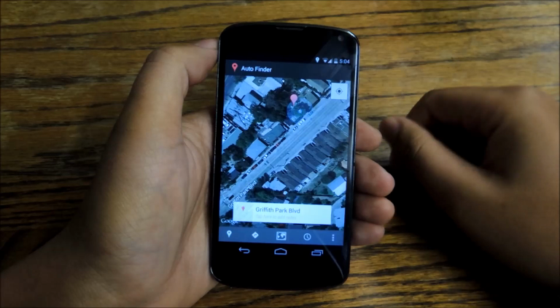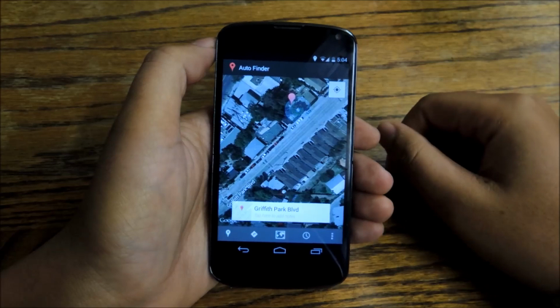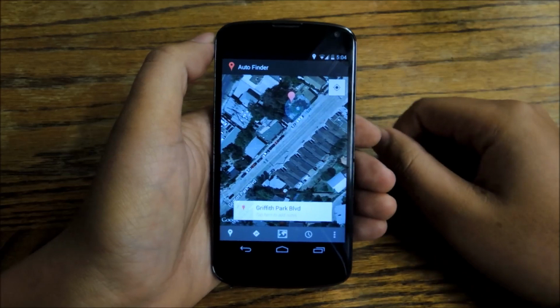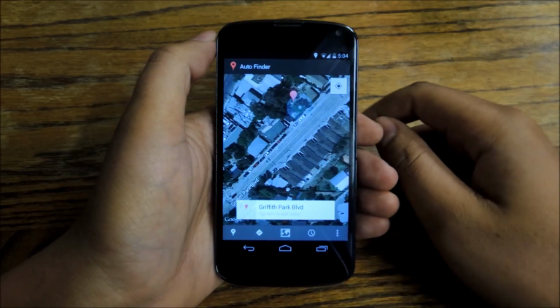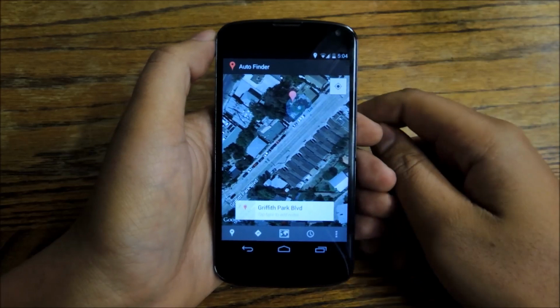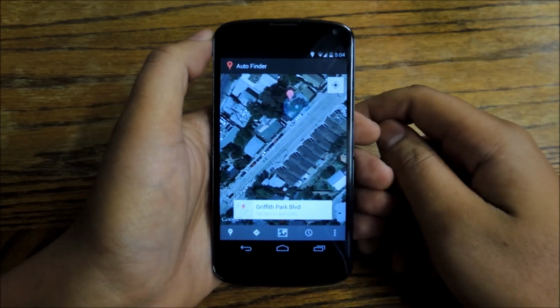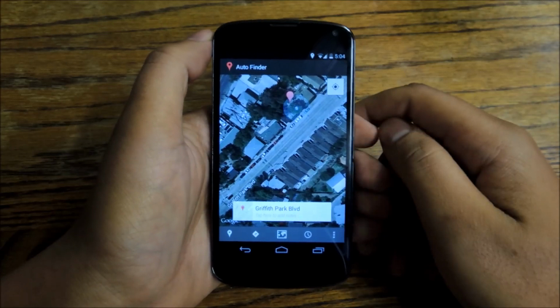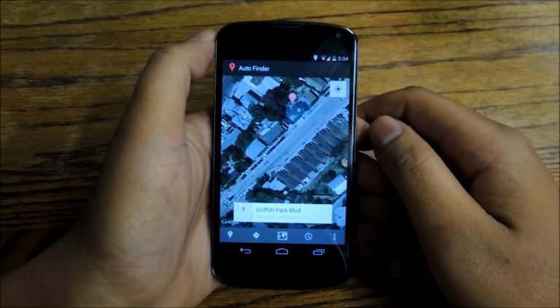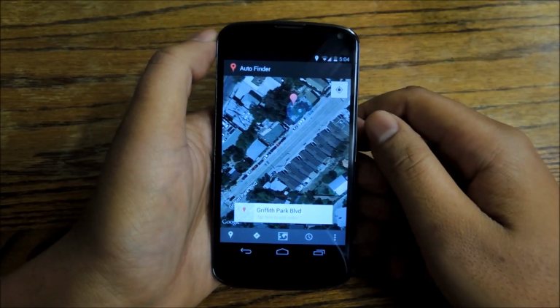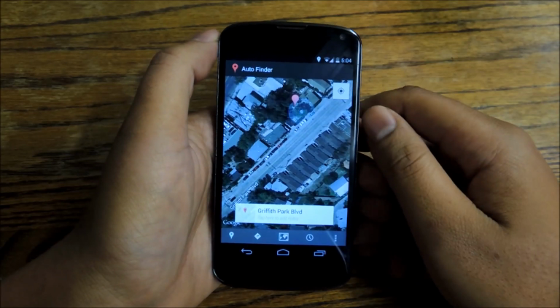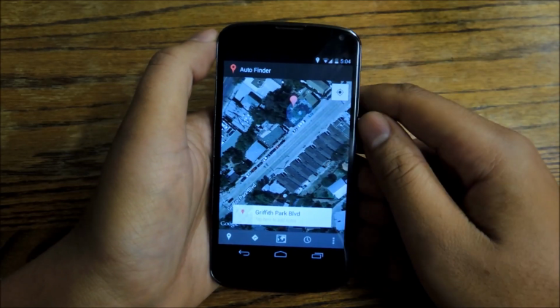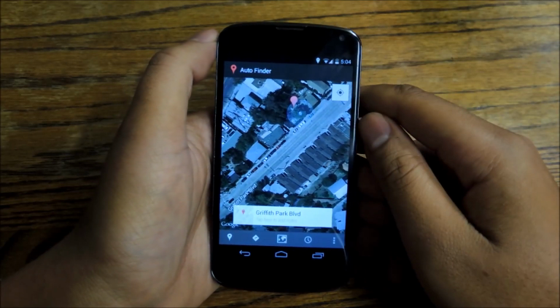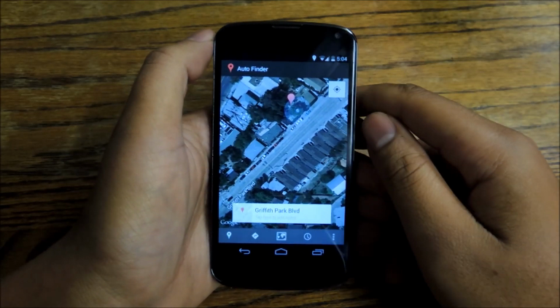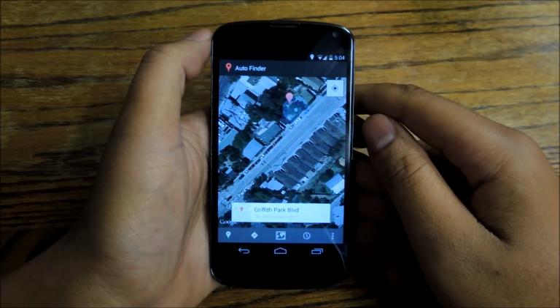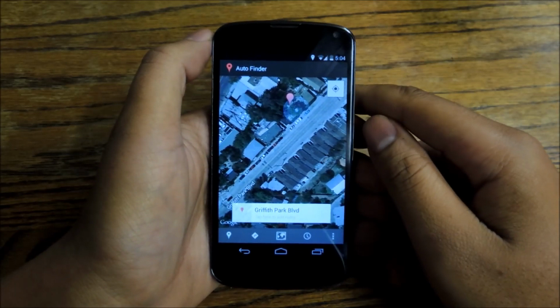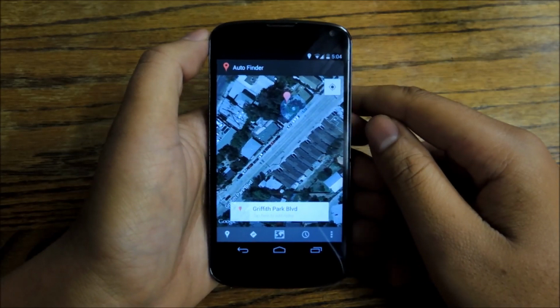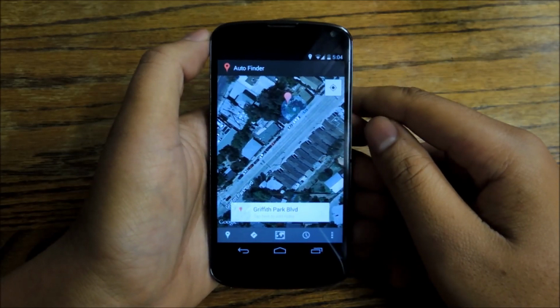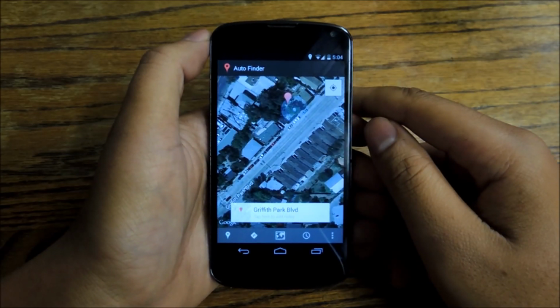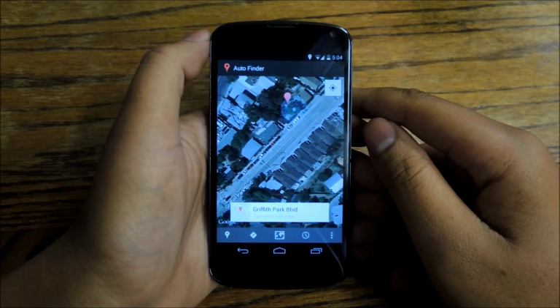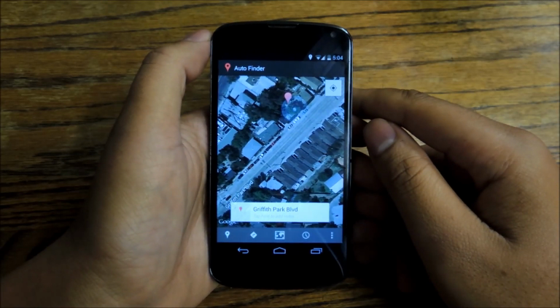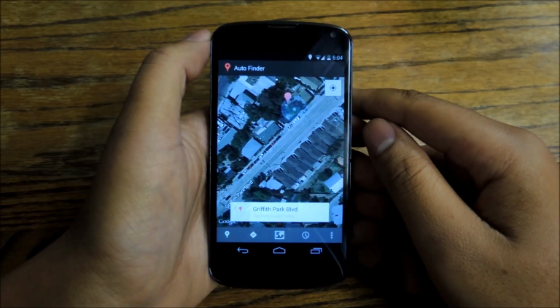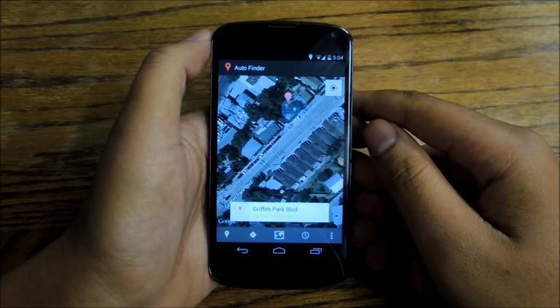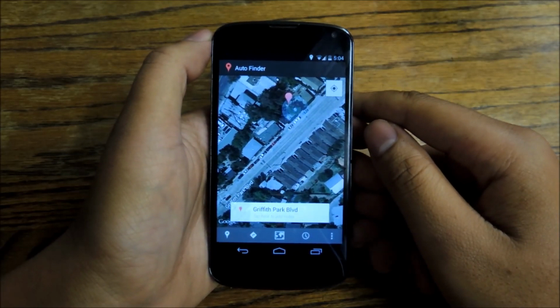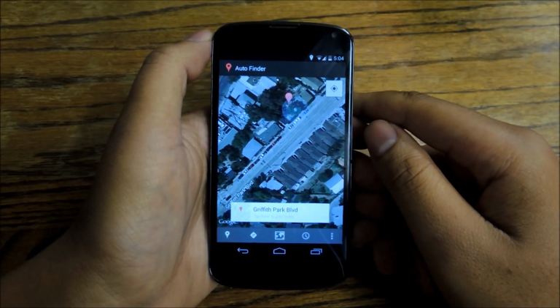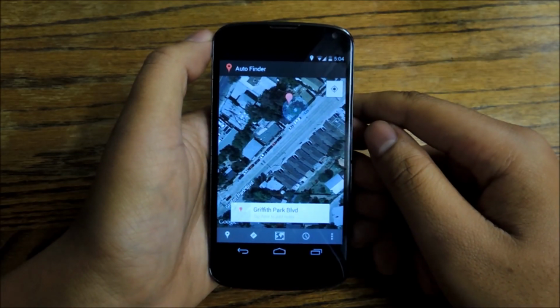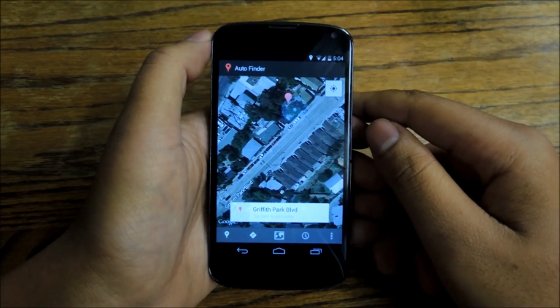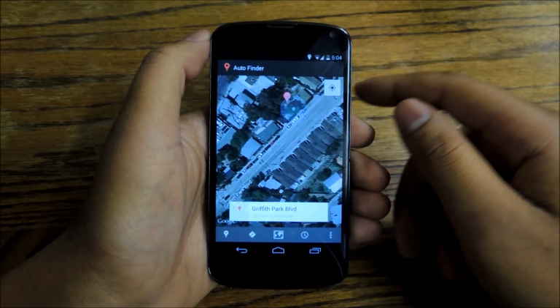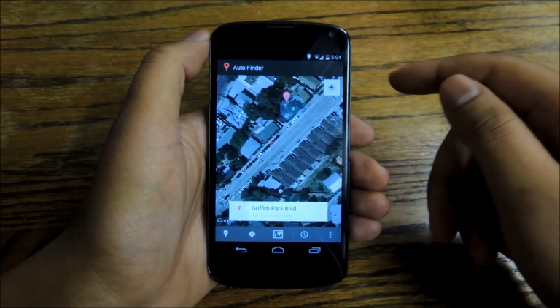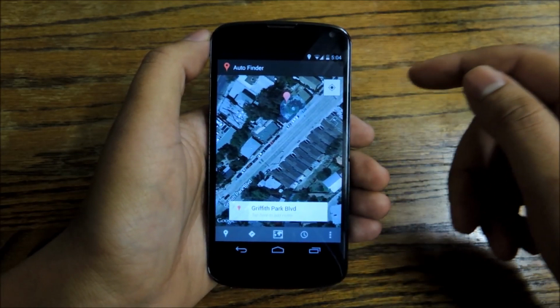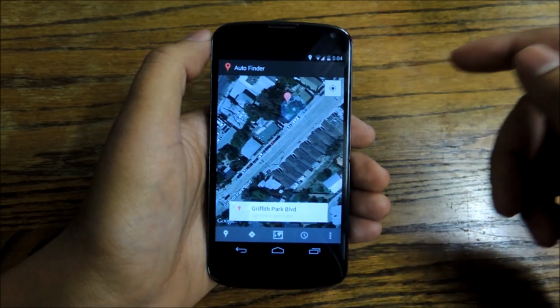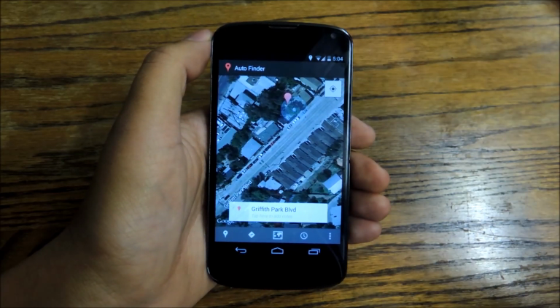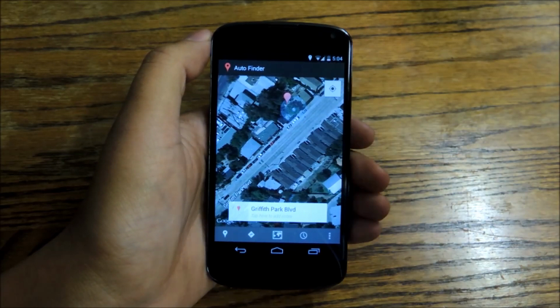That's everything. For the full tutorial, check out Nexus 5 Soft Modder. Don't forget to like, comment, and subscribe. Thanks.